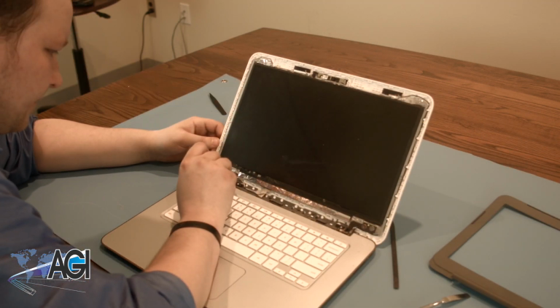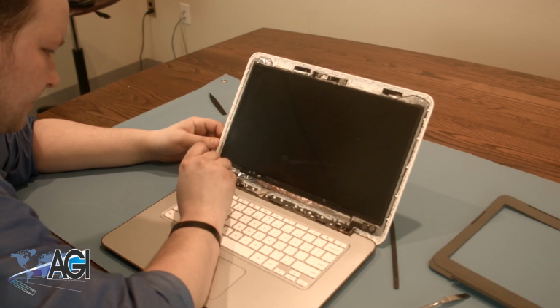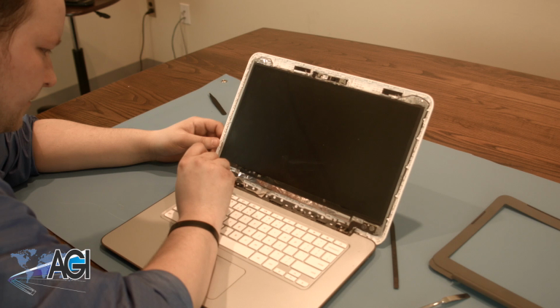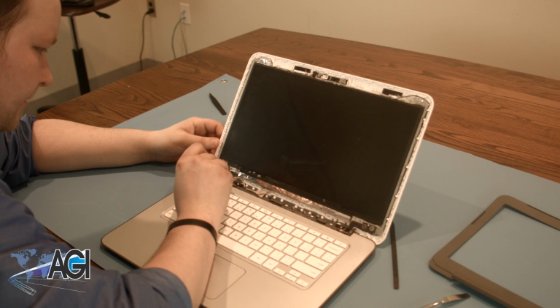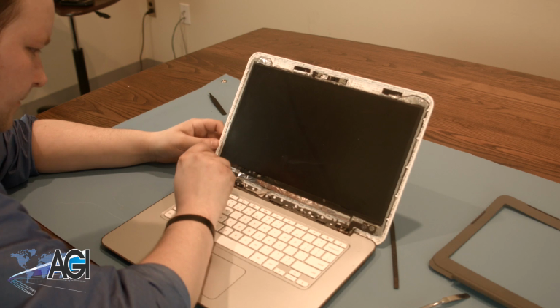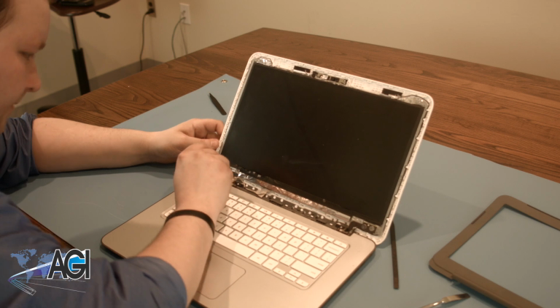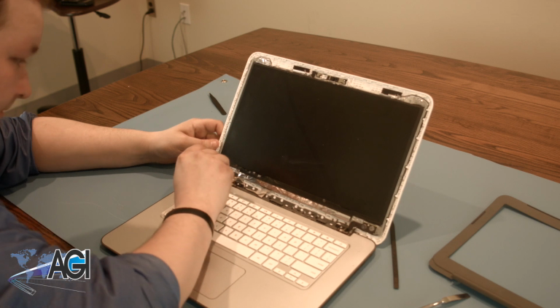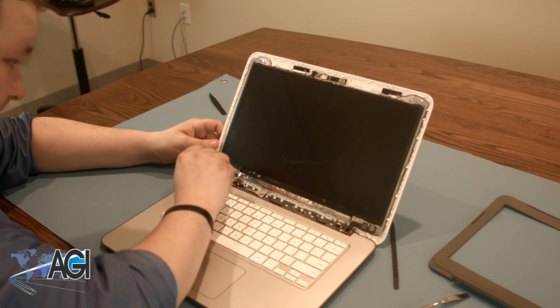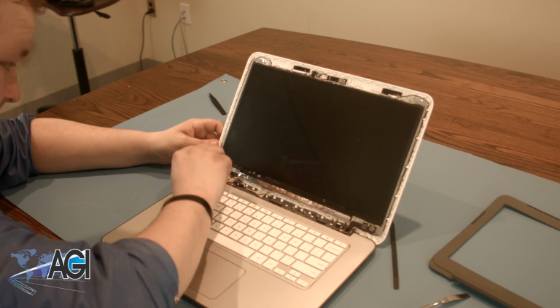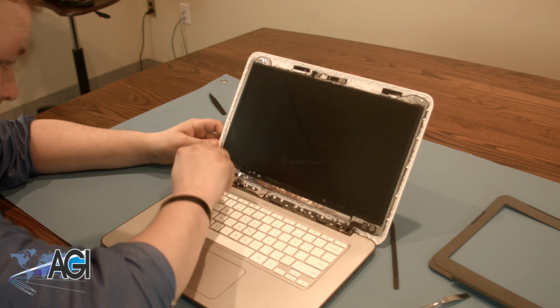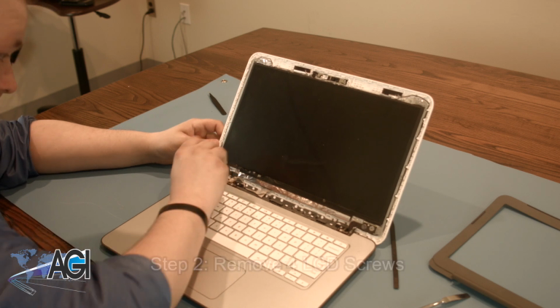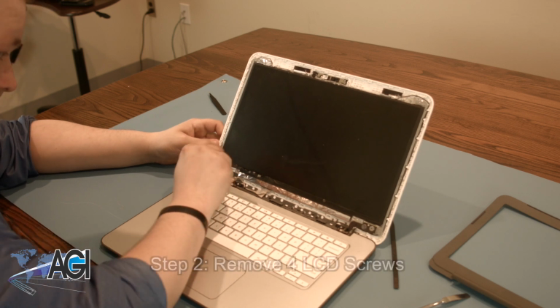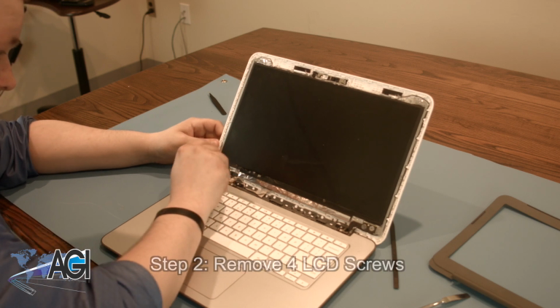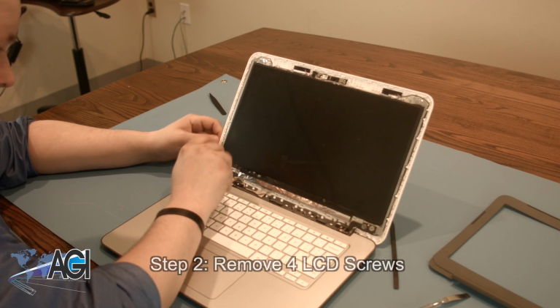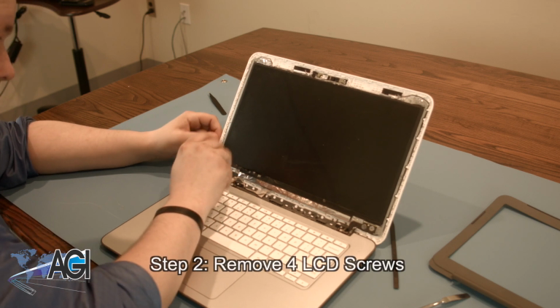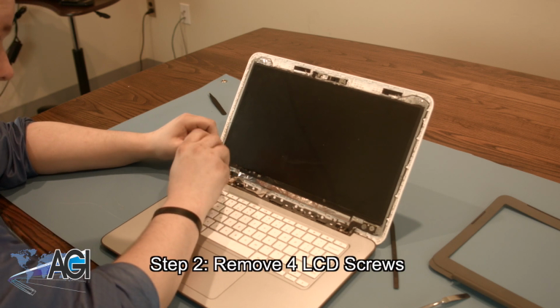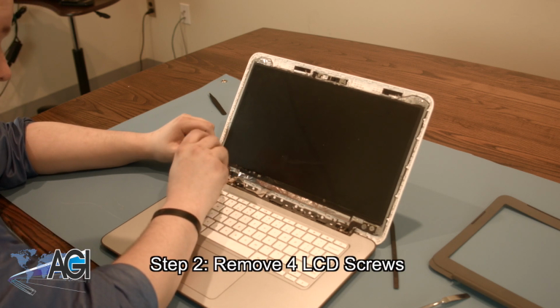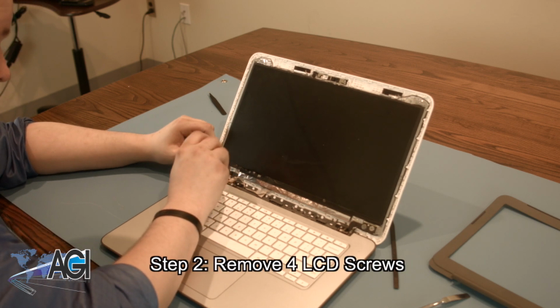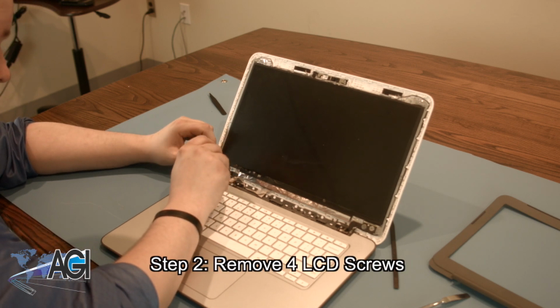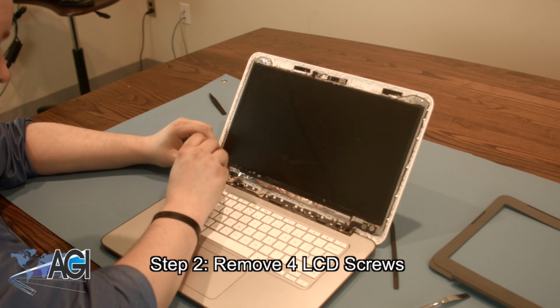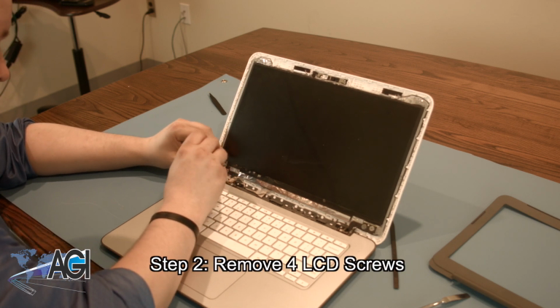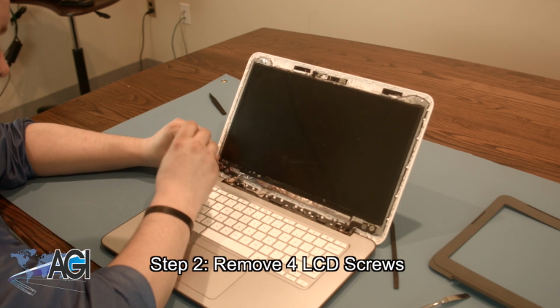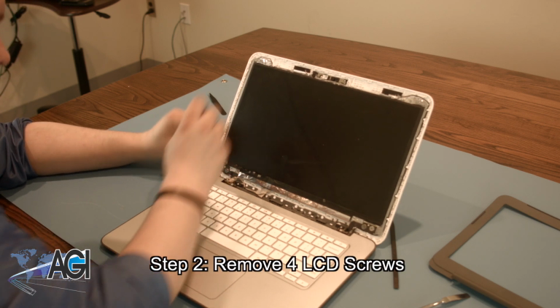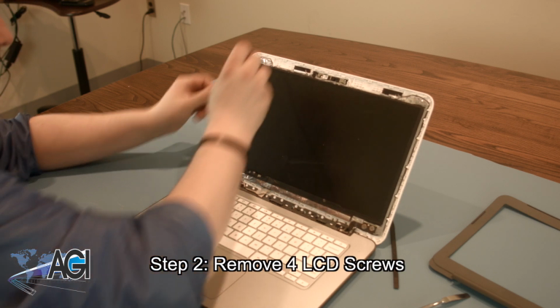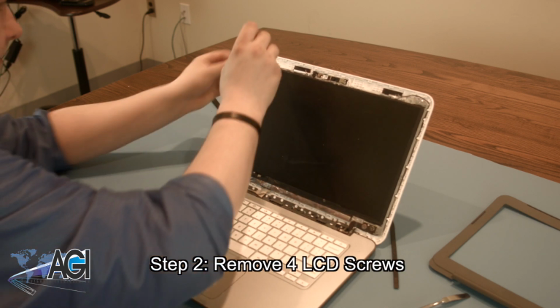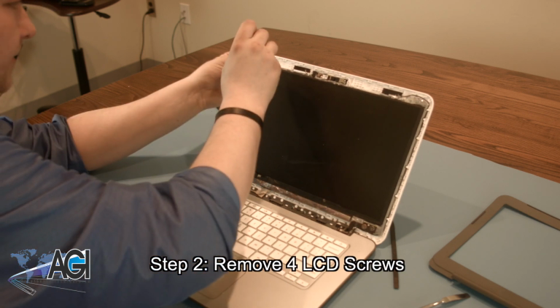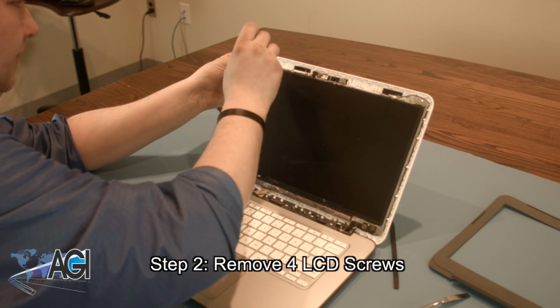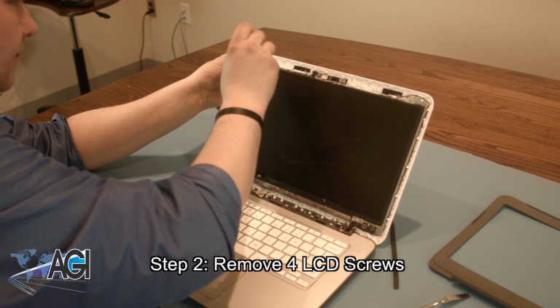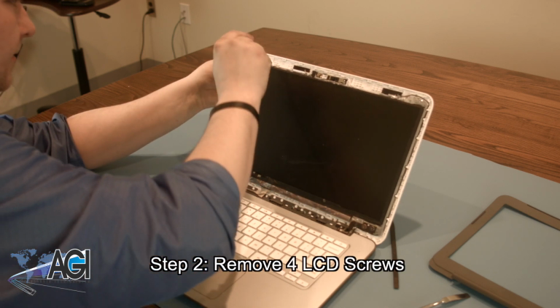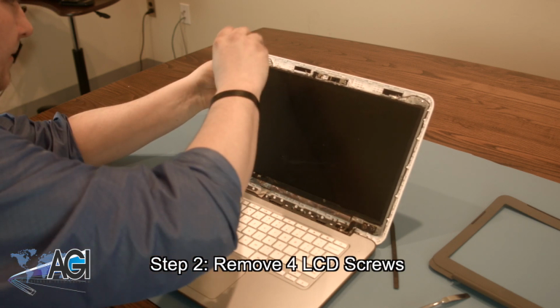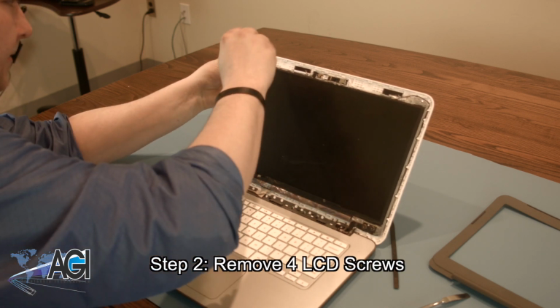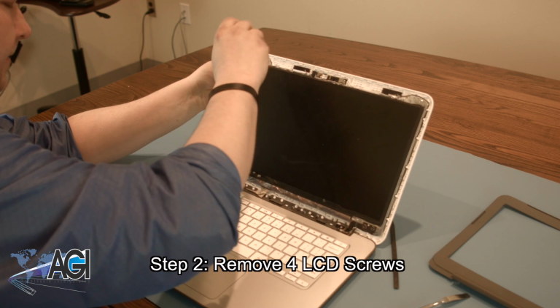Next, you will remove the four LCD screws that are locking the LCD into place.